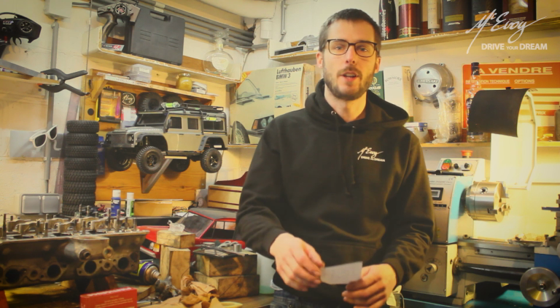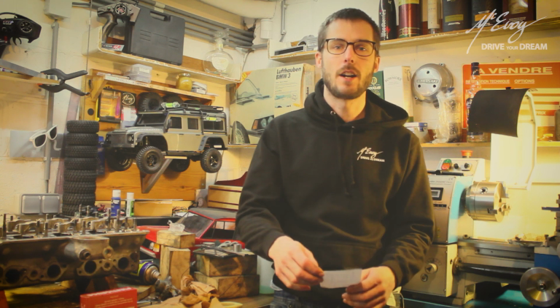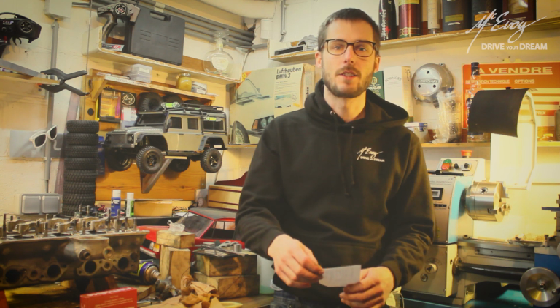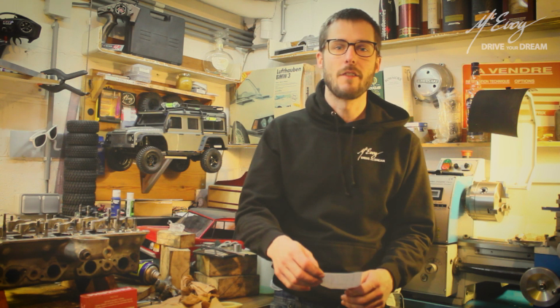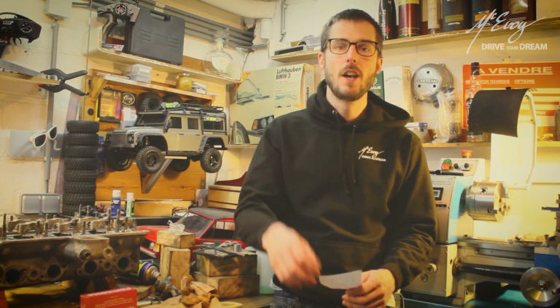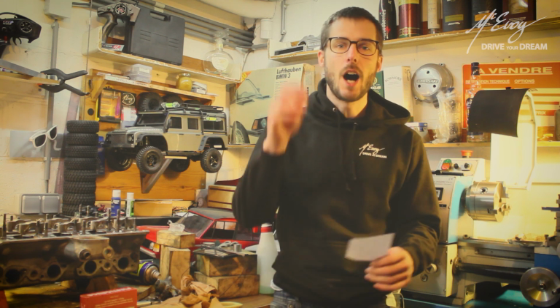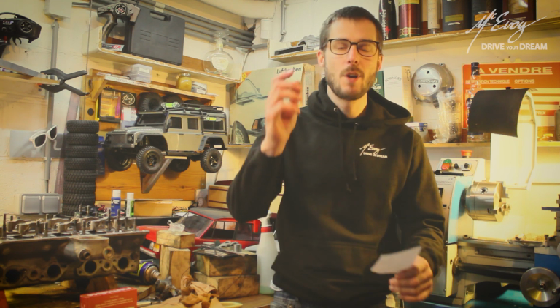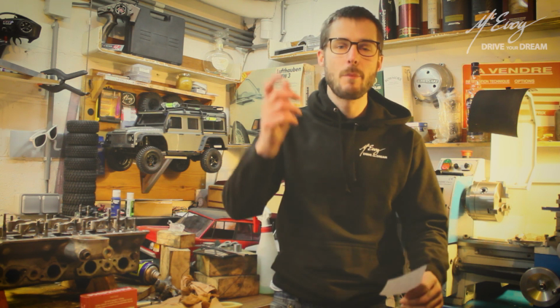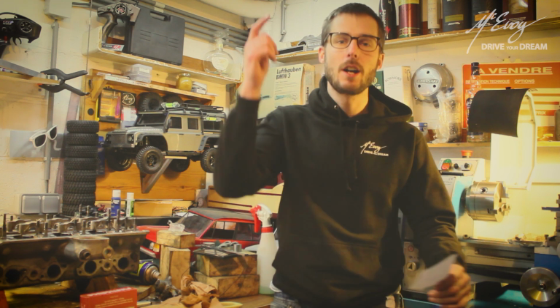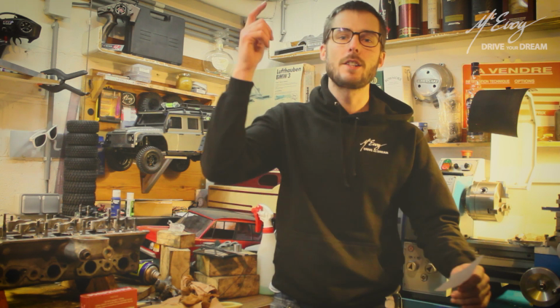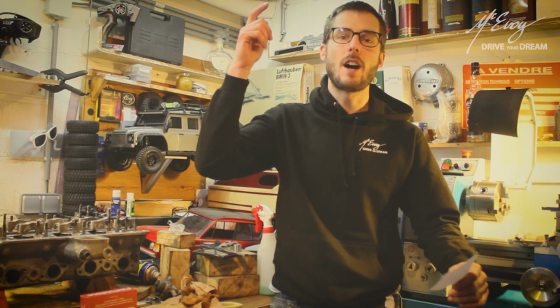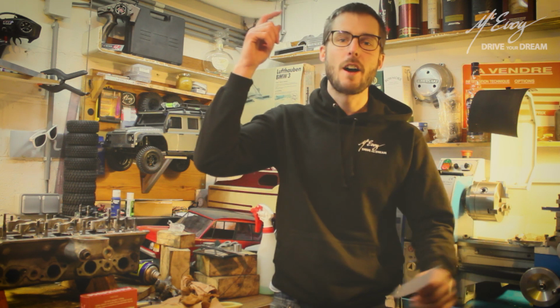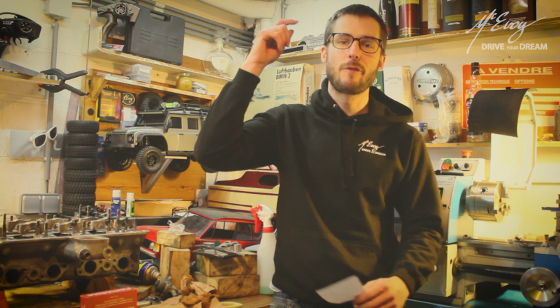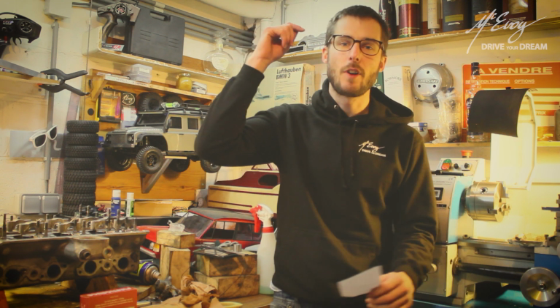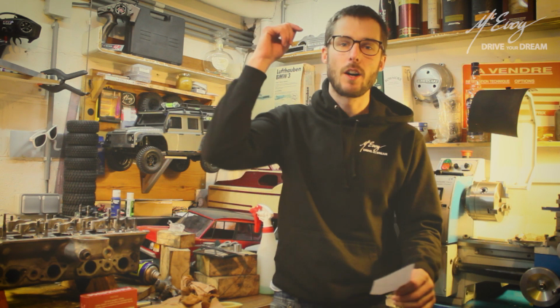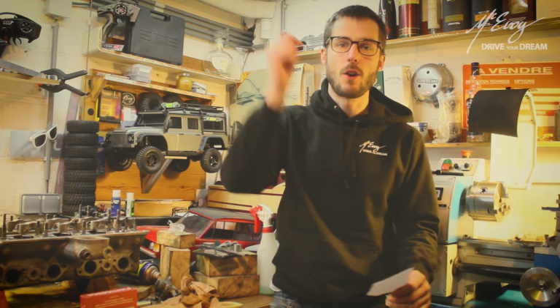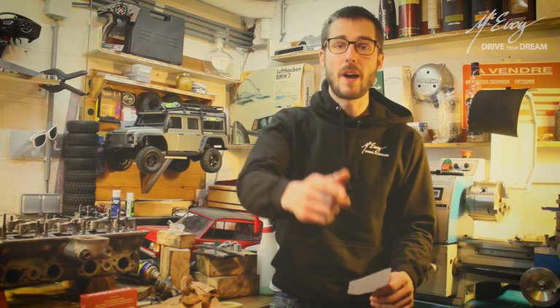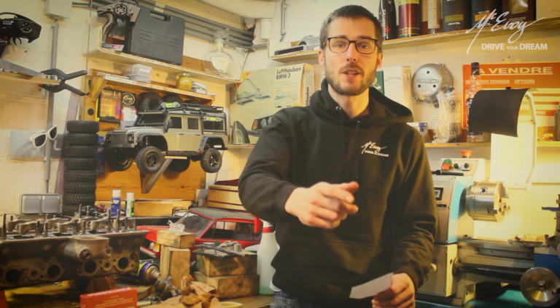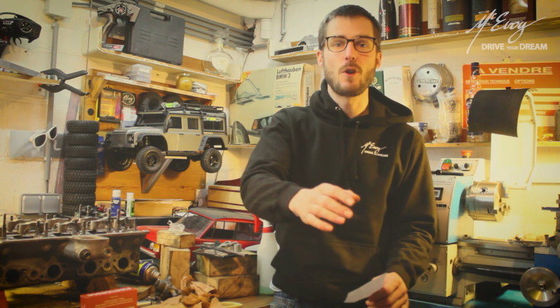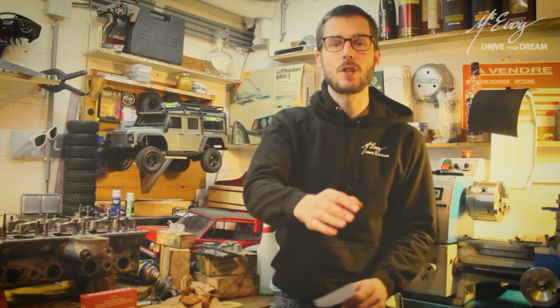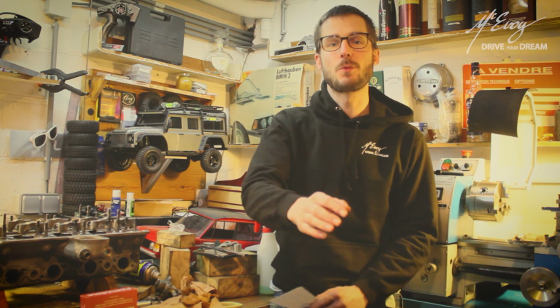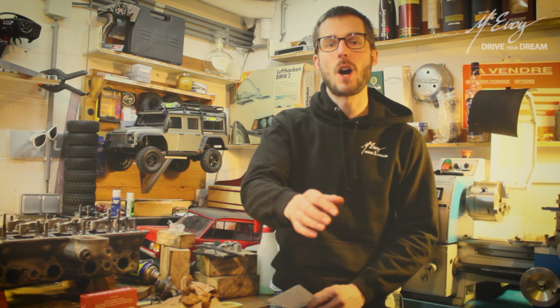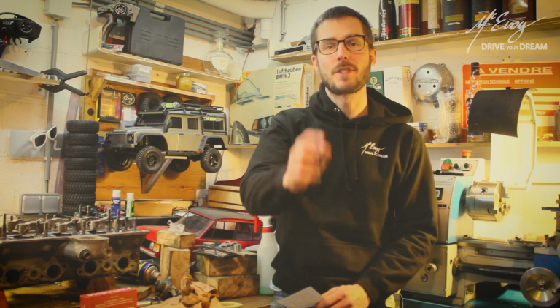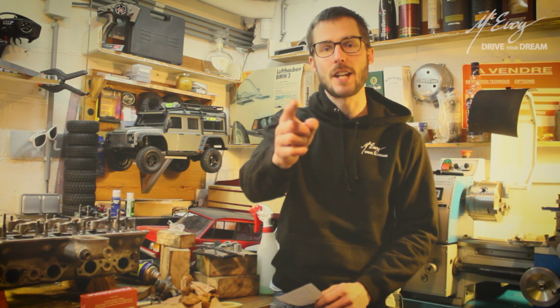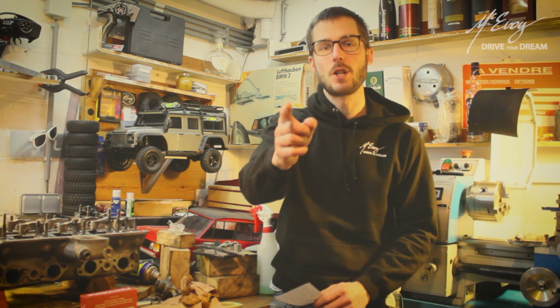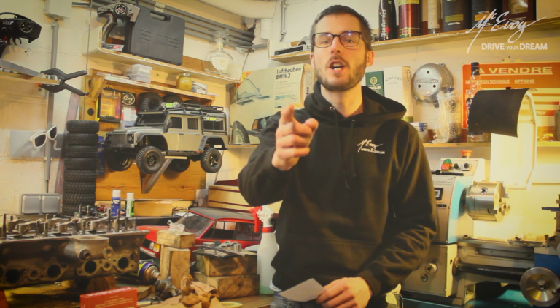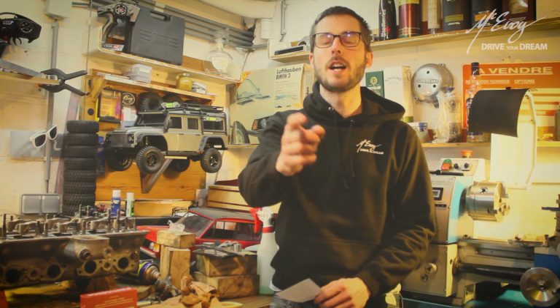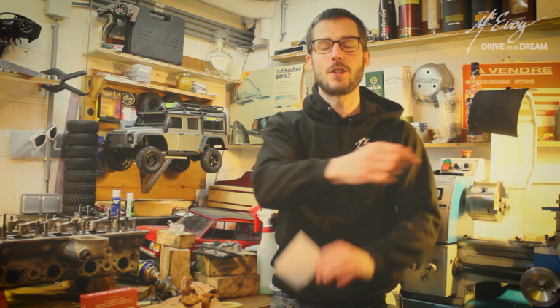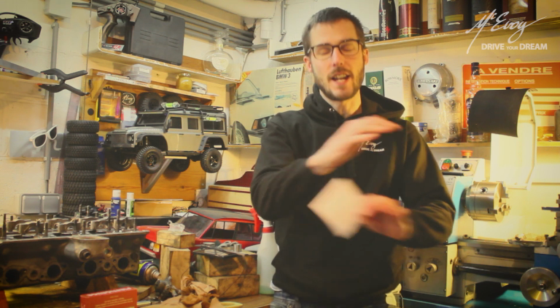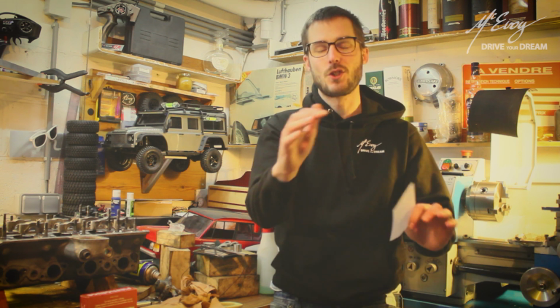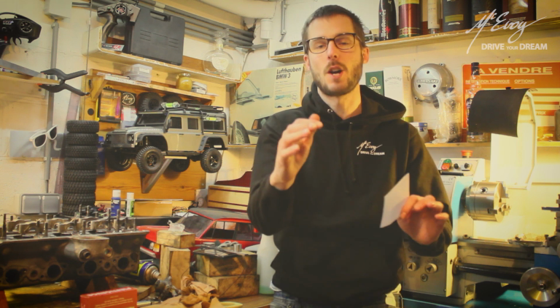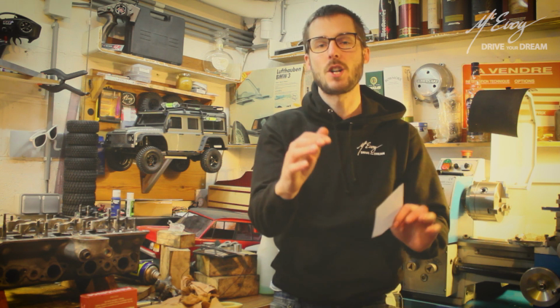I'm here because I have gone past 400 subscribers. Thanks to you guys — thank you so much.